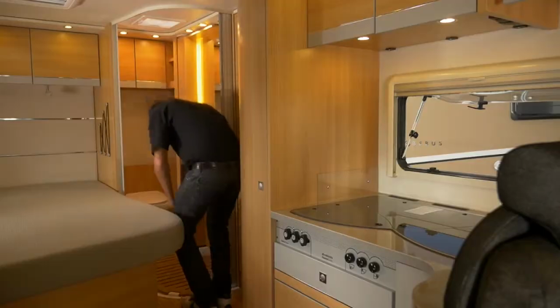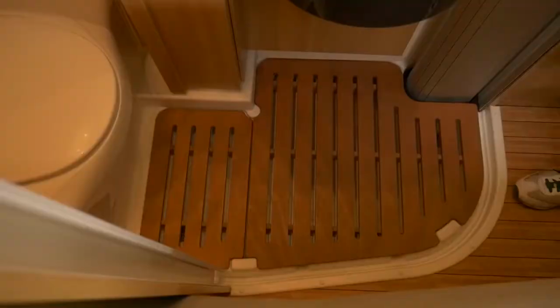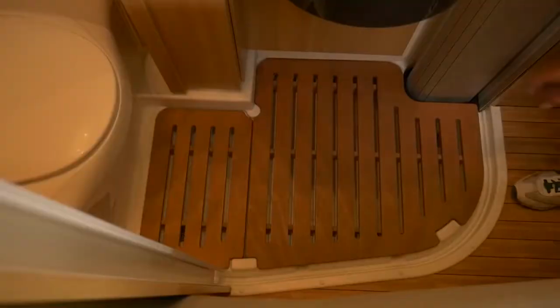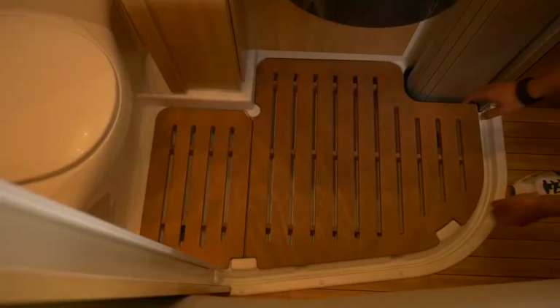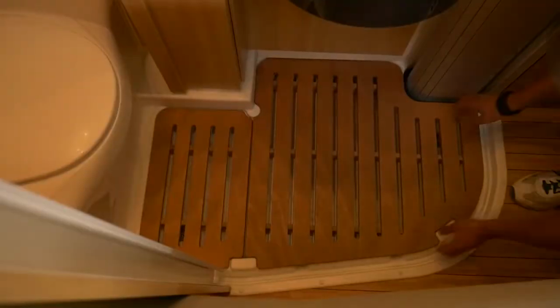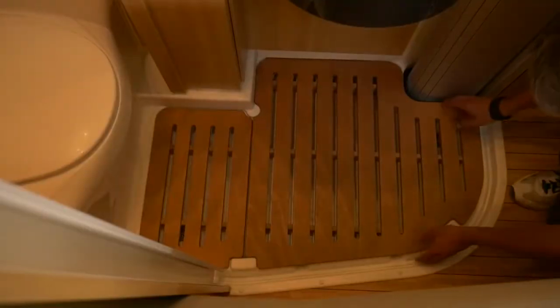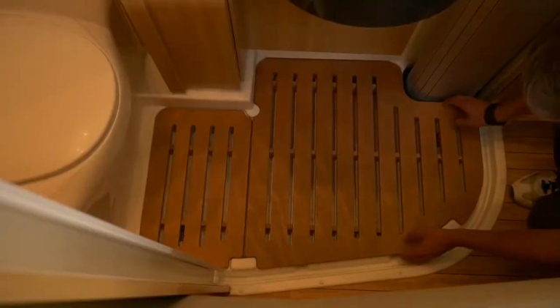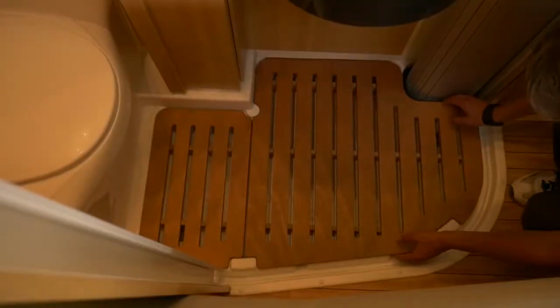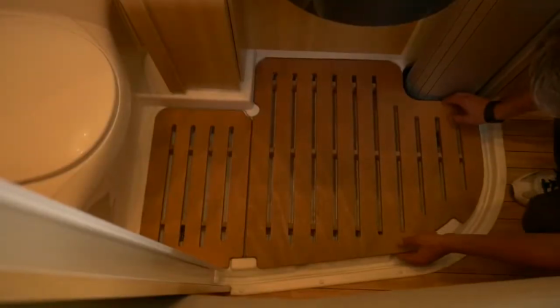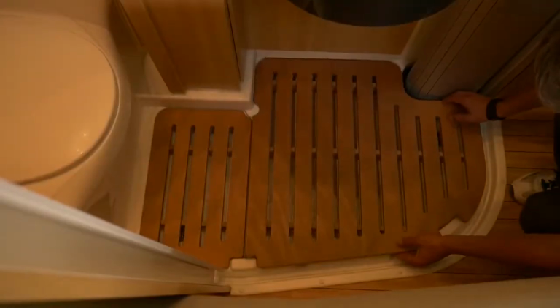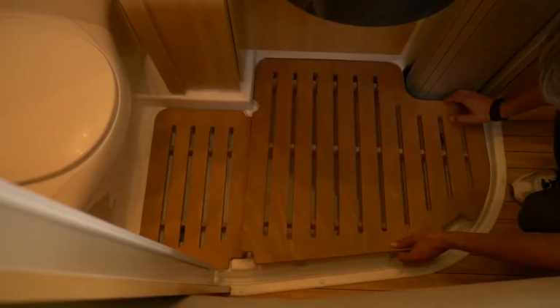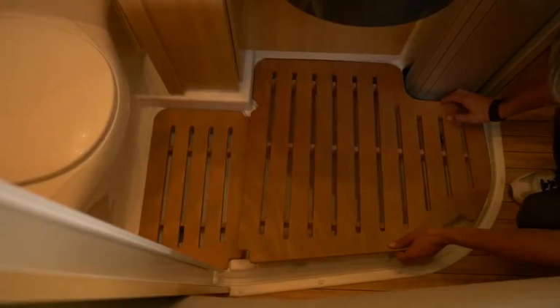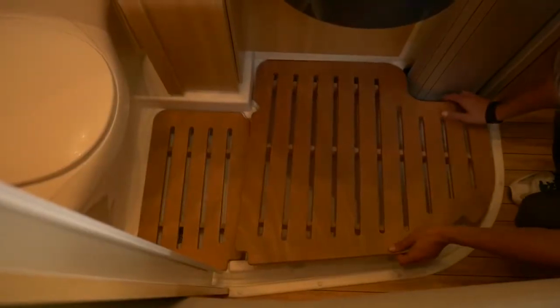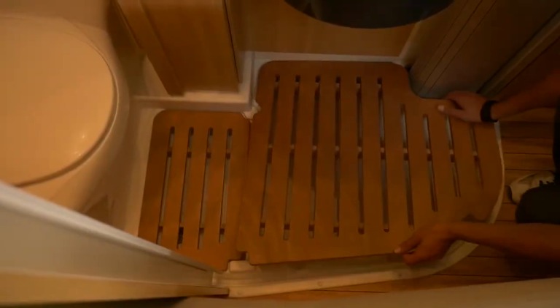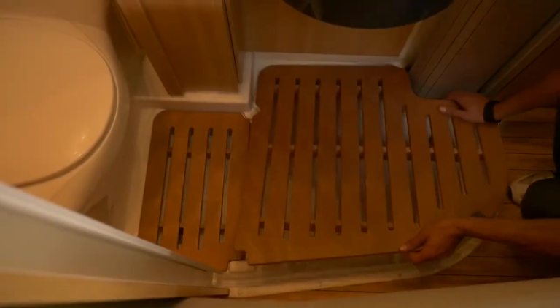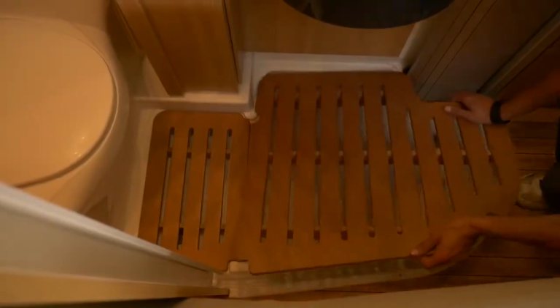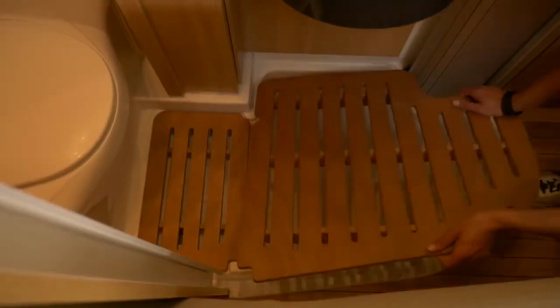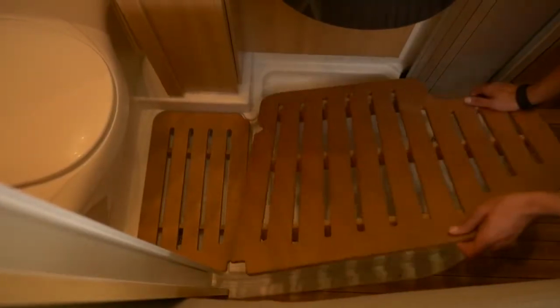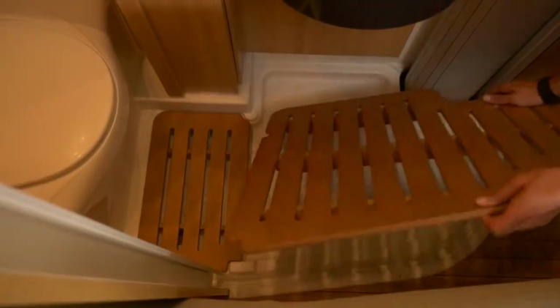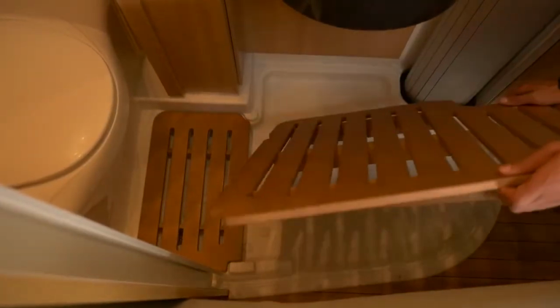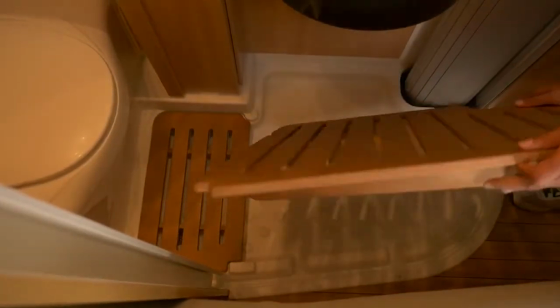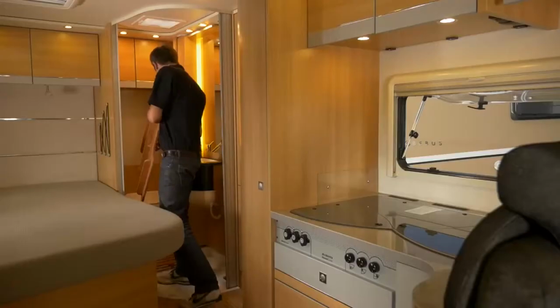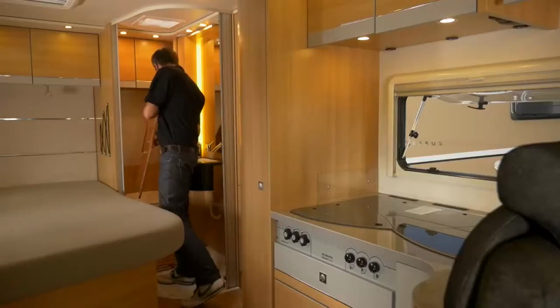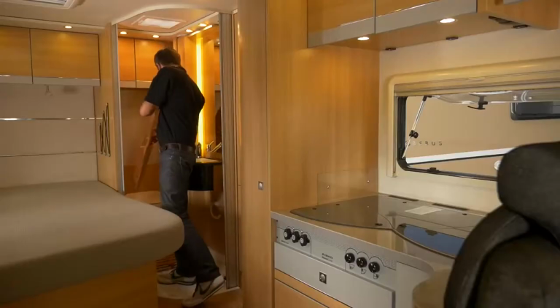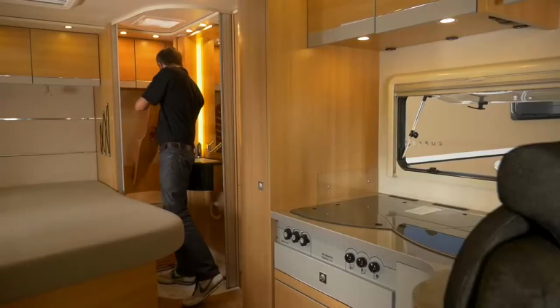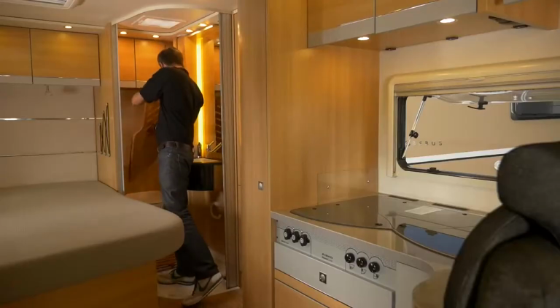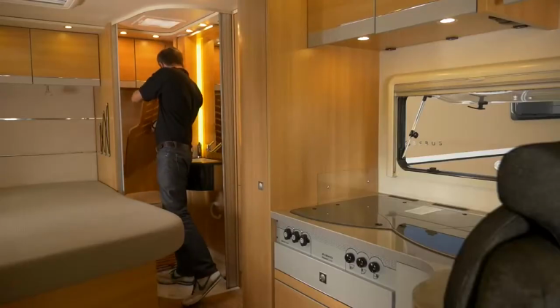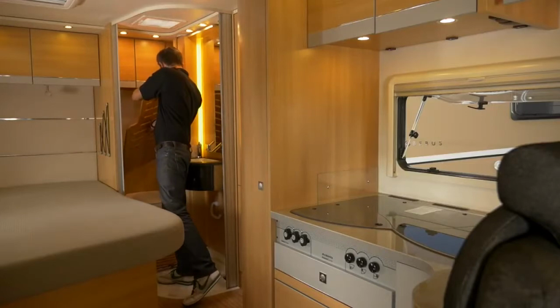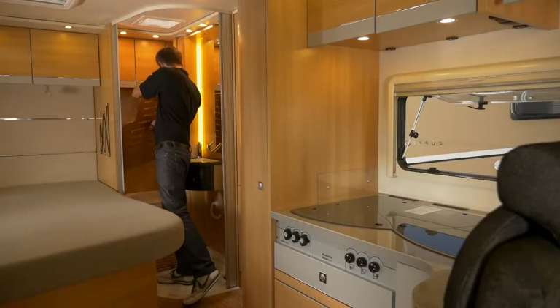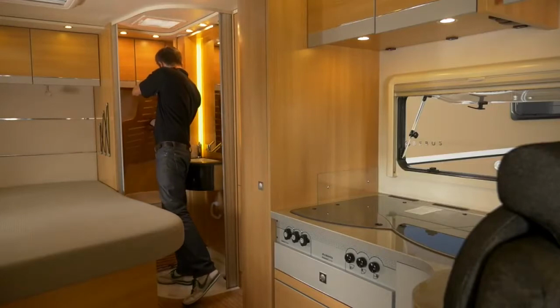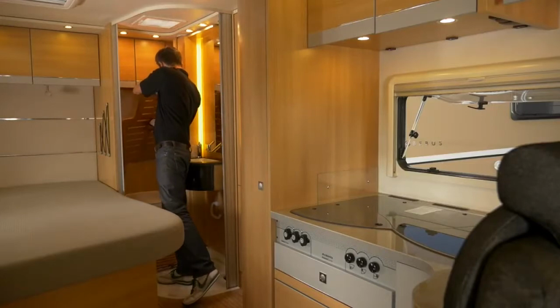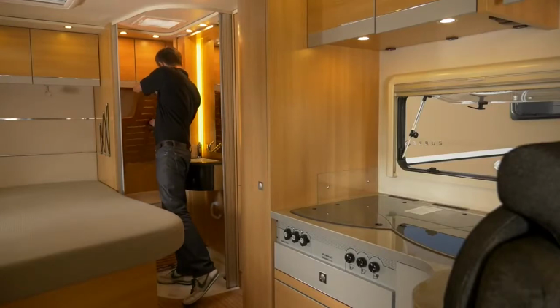In MacRent Motorhomes, there are different types of bathrooms, which we will show you one after the other.